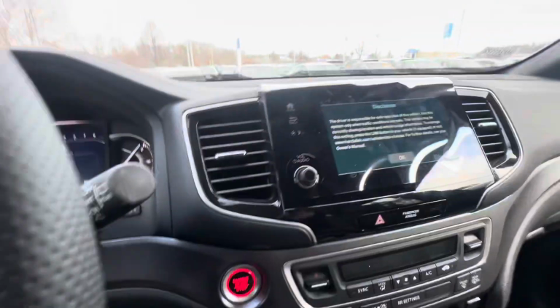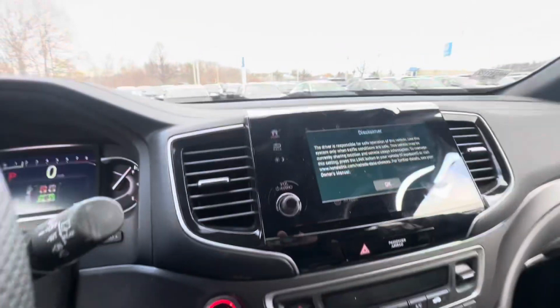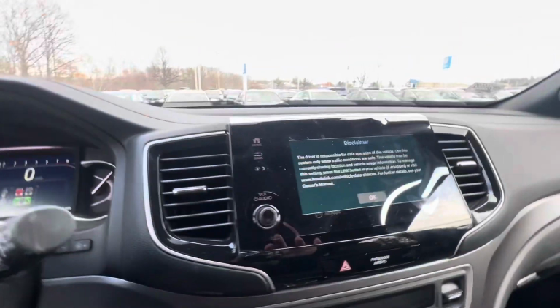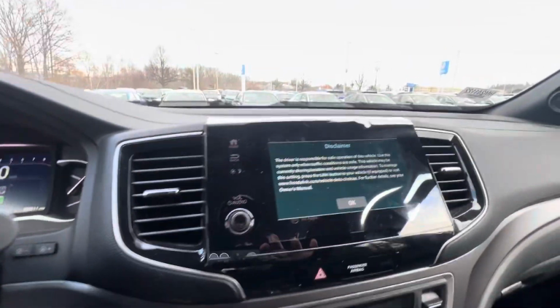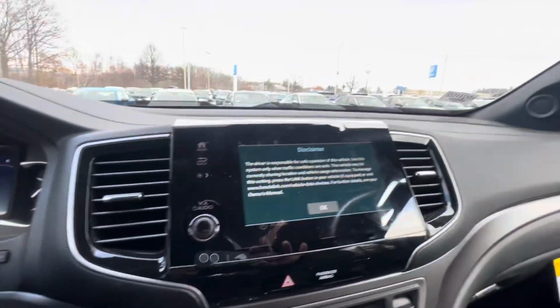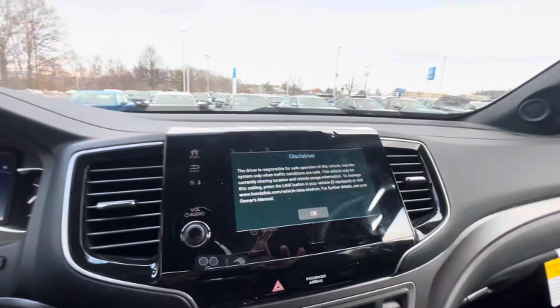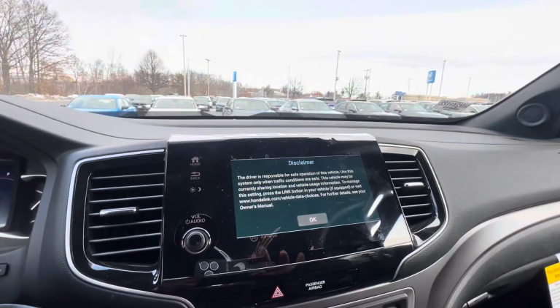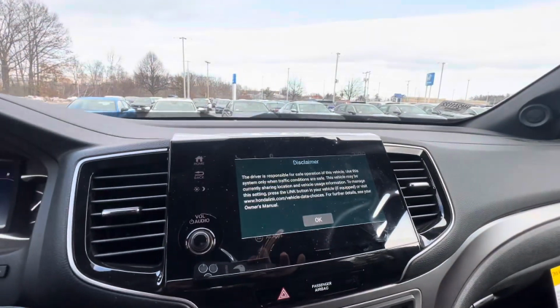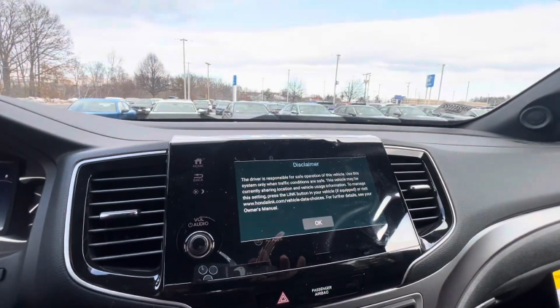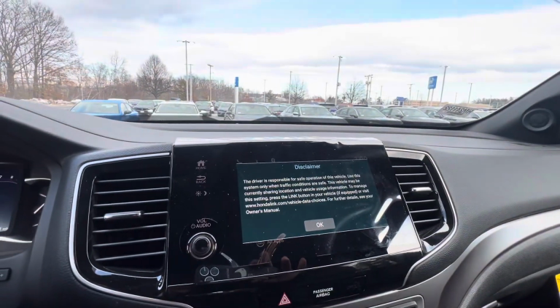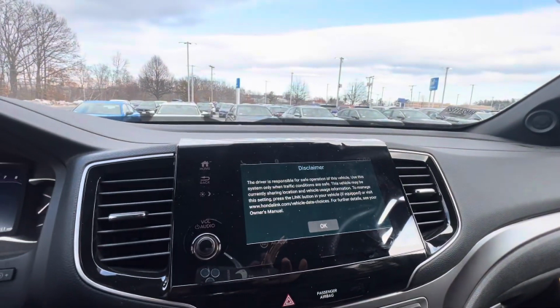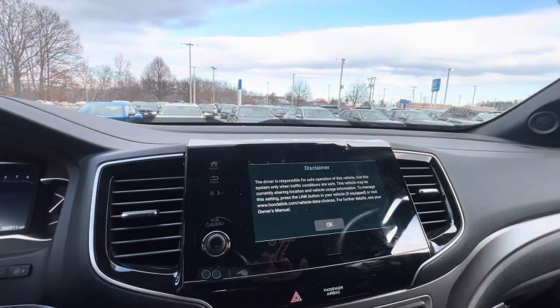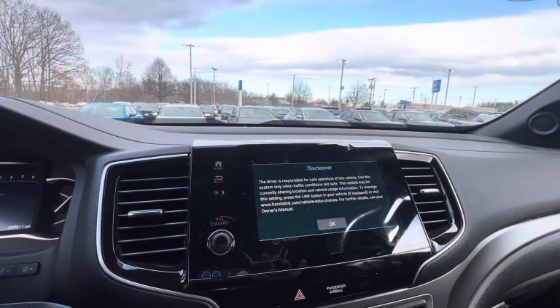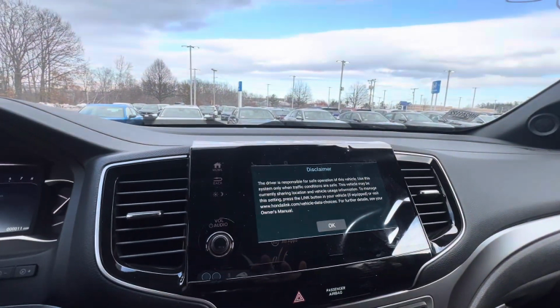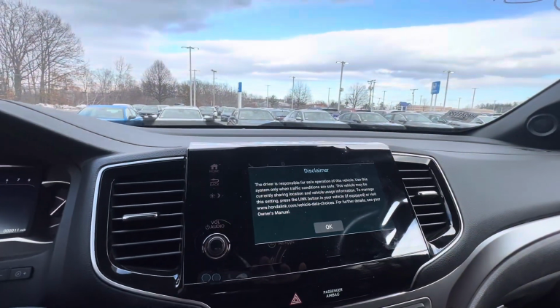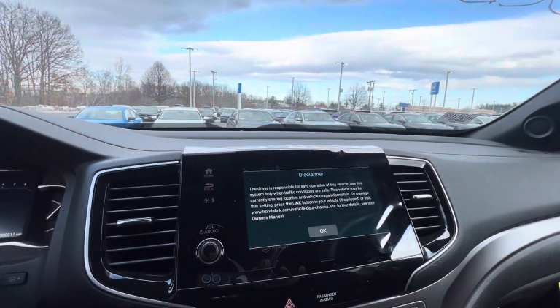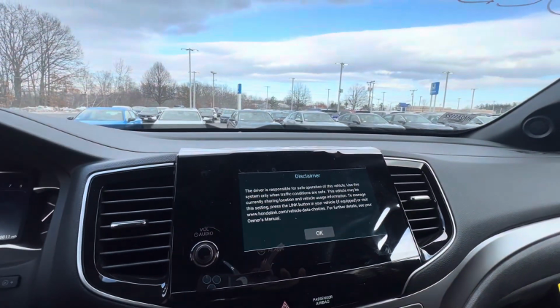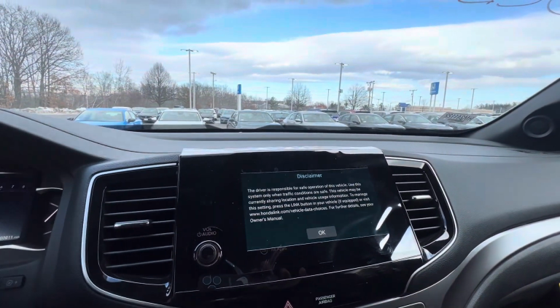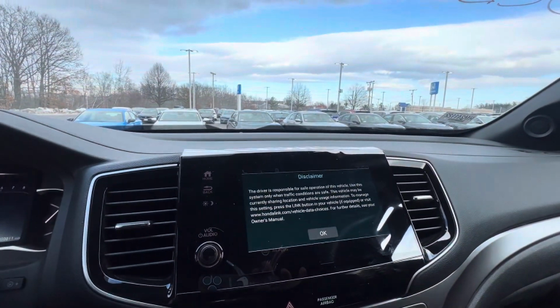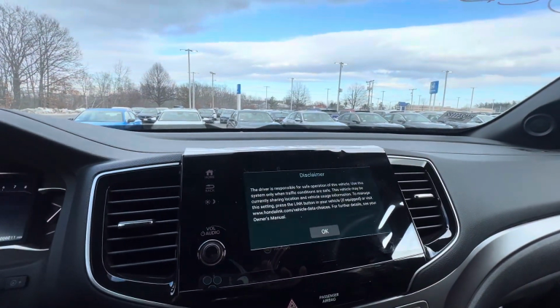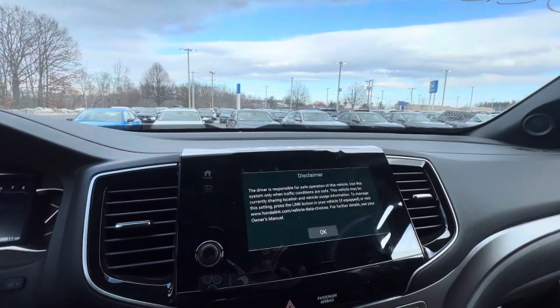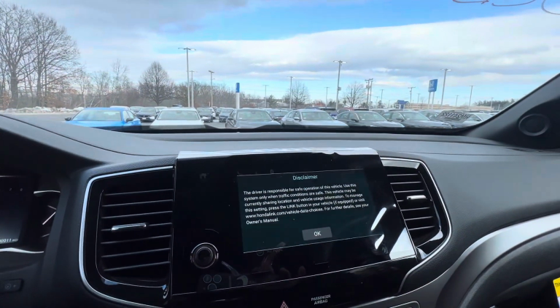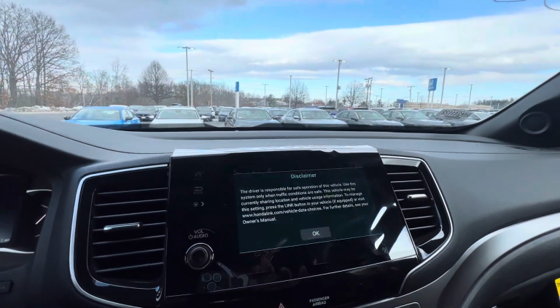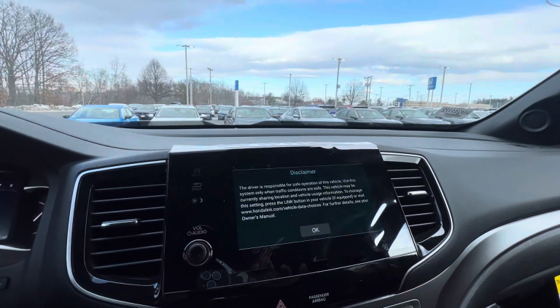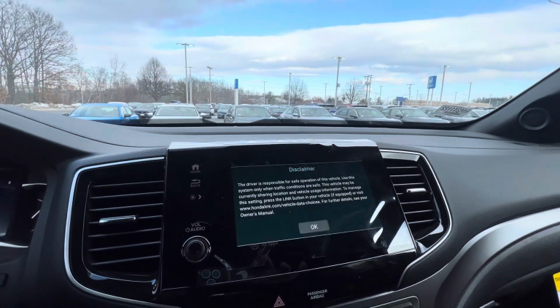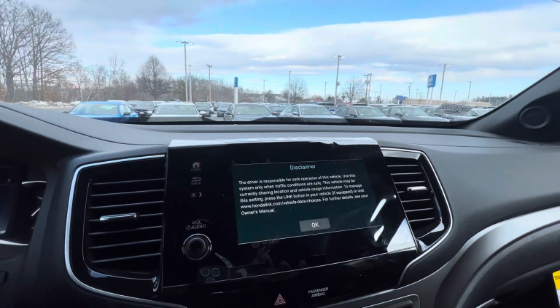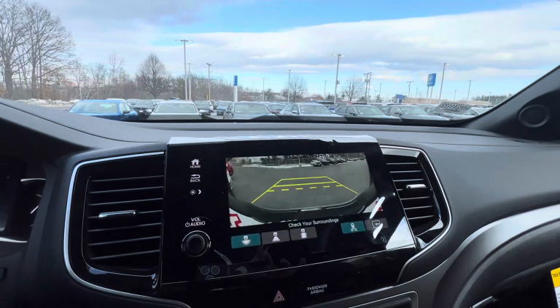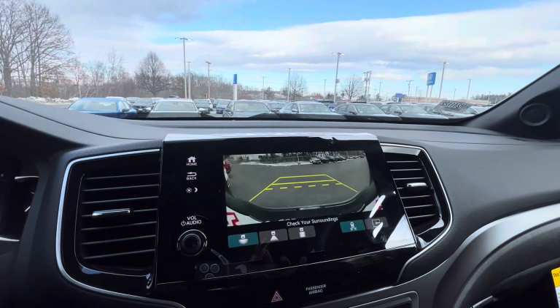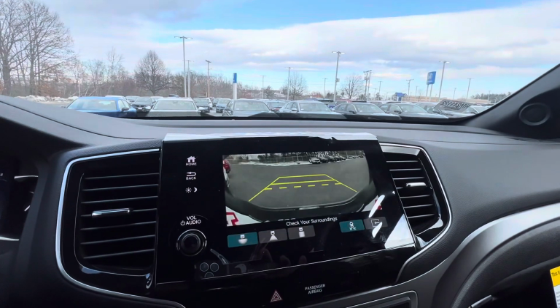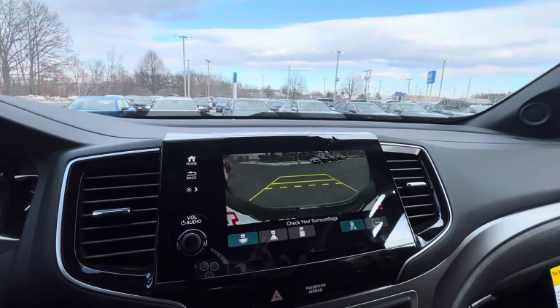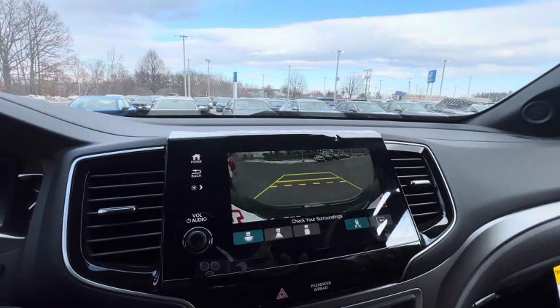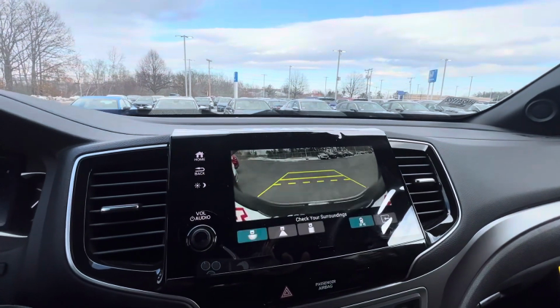You have your infotainment system, which is equipped with Apple CarPlay, Android Auto, and you also have a reverse camera.